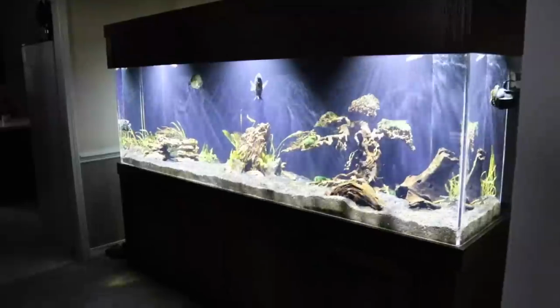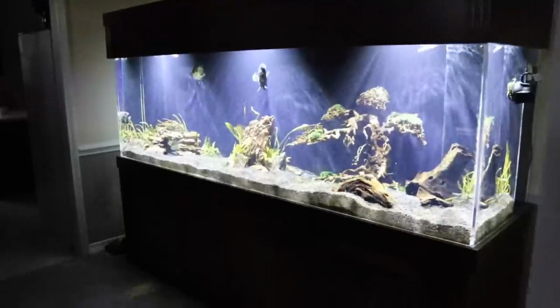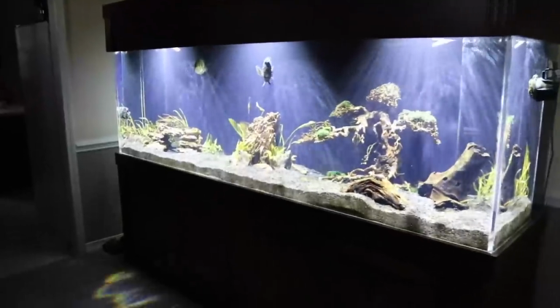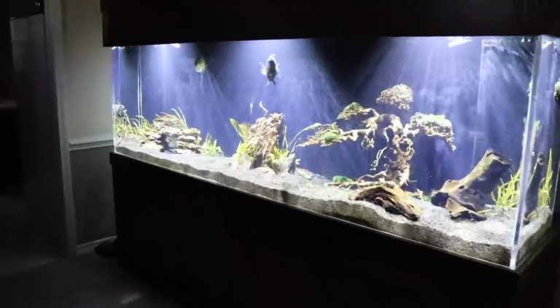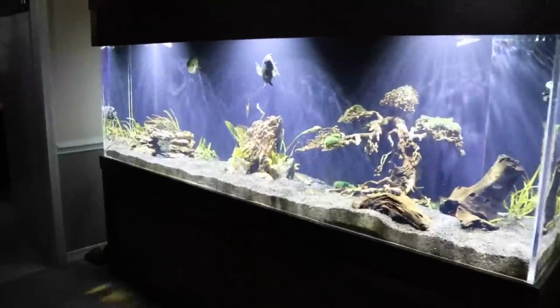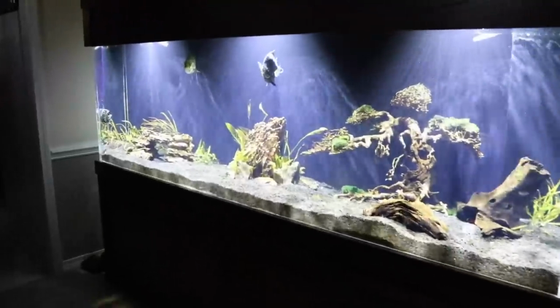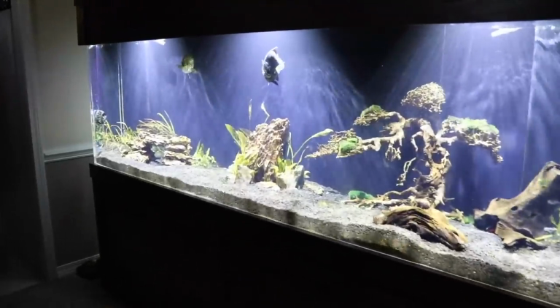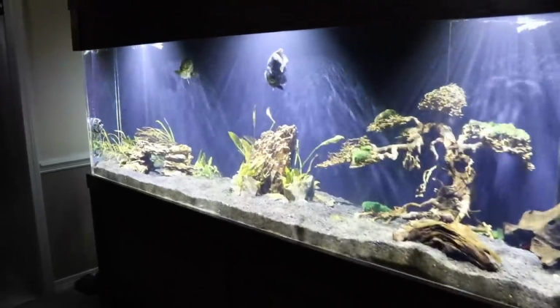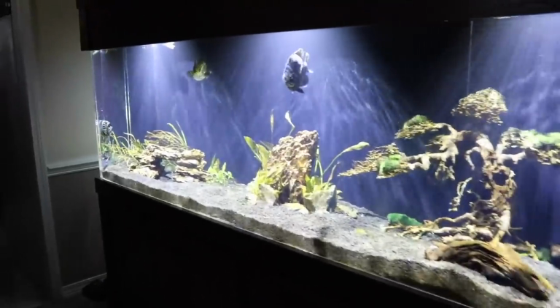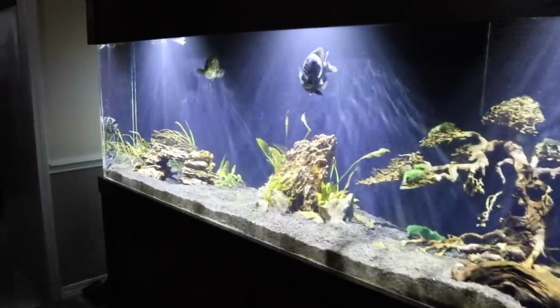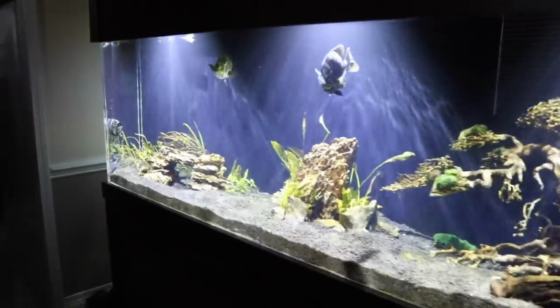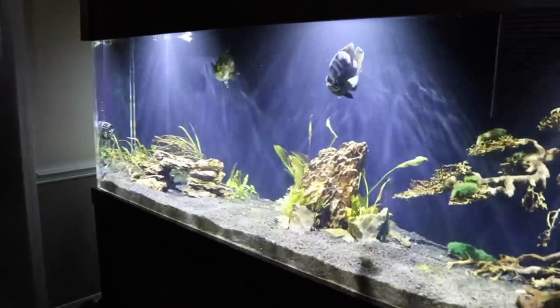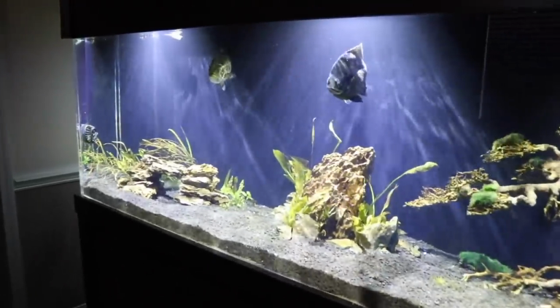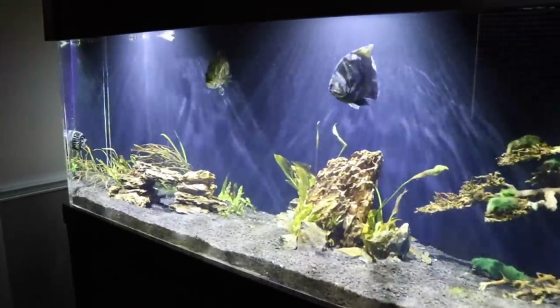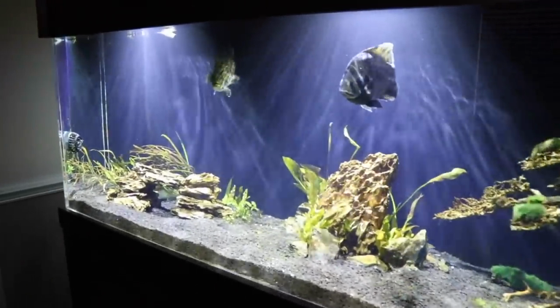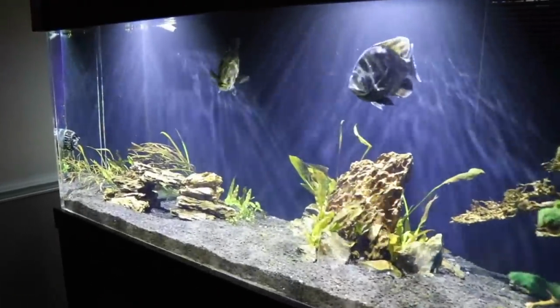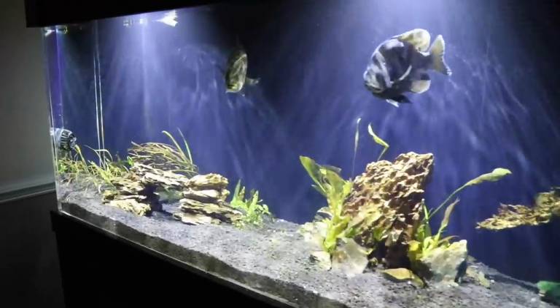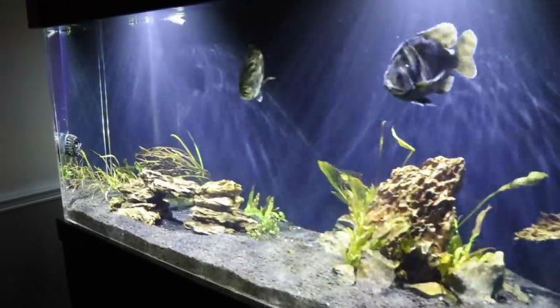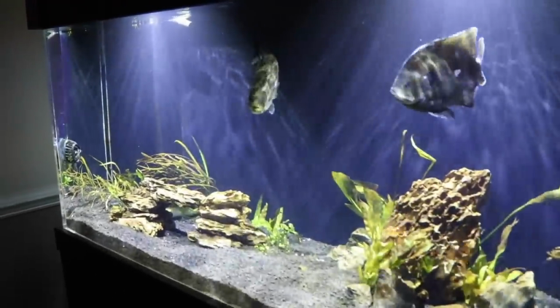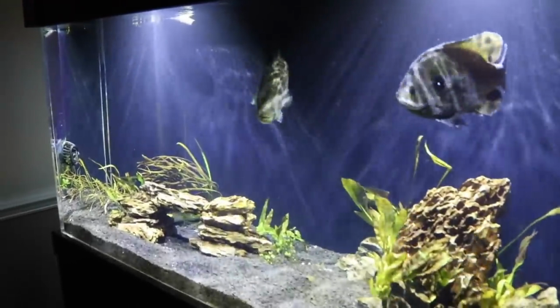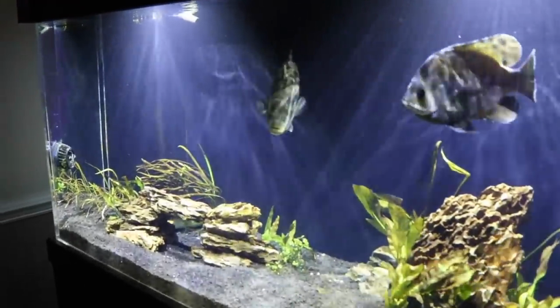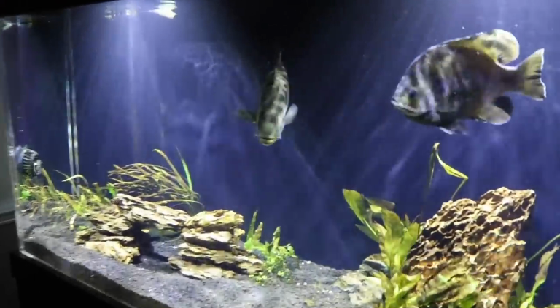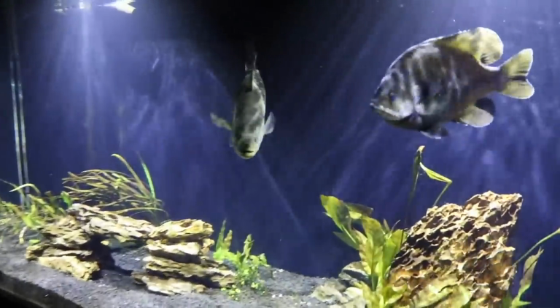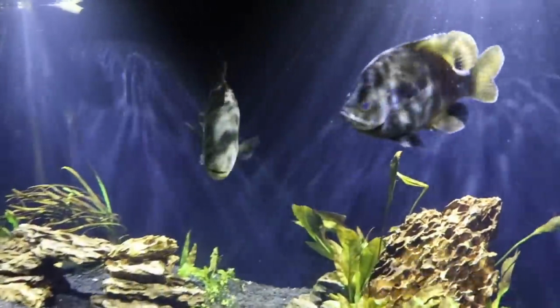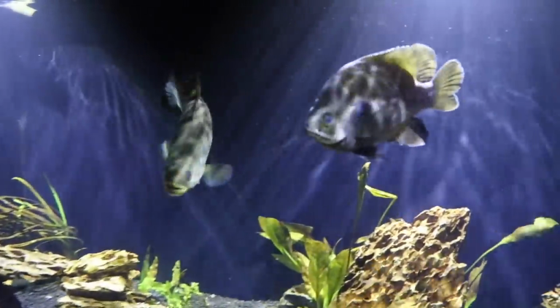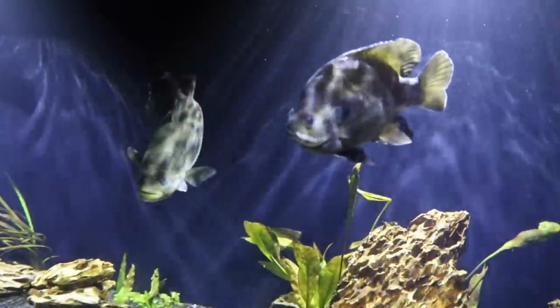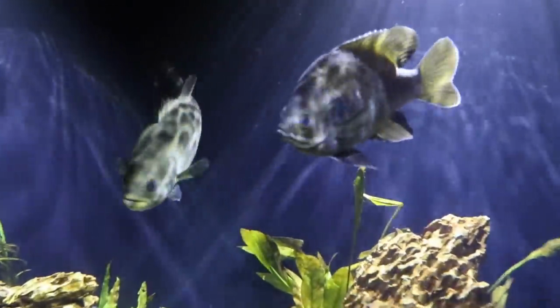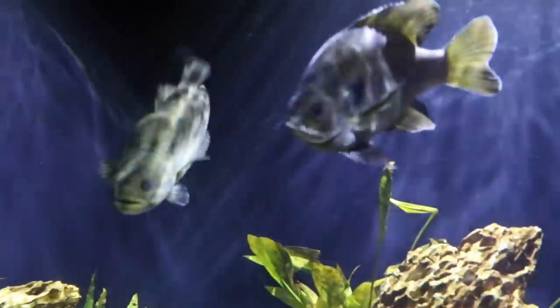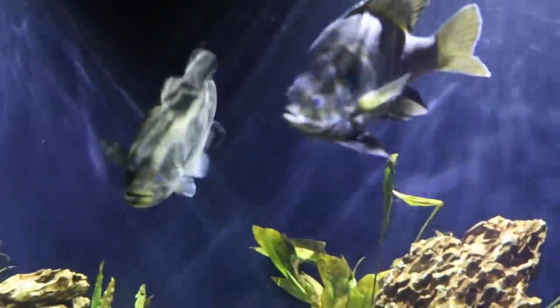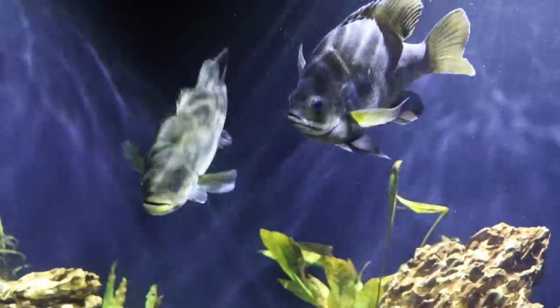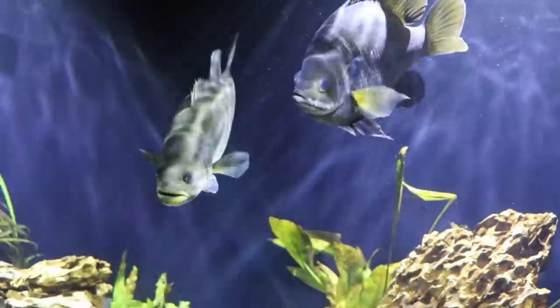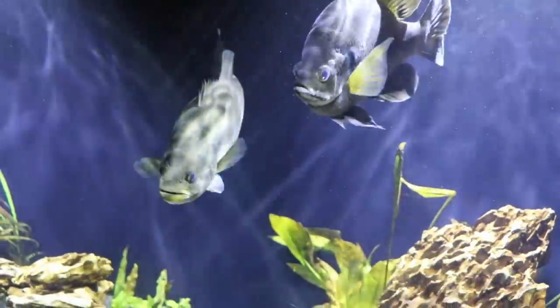Welcome to Tank Tuesday, folks. This is a look at our 300-gallon aquarium where we have pet bass and bluegills.